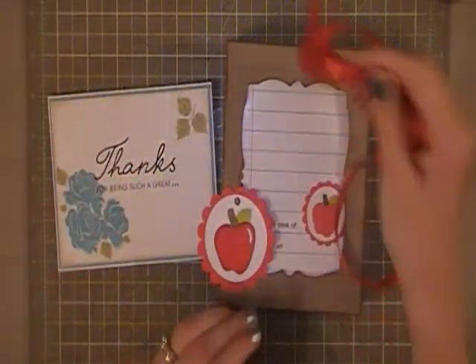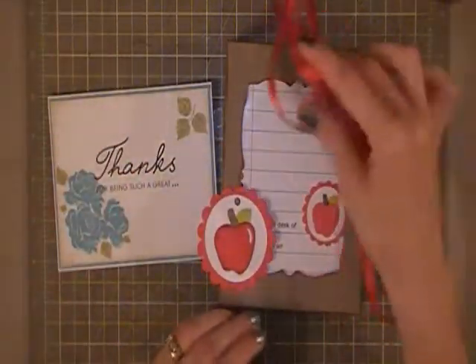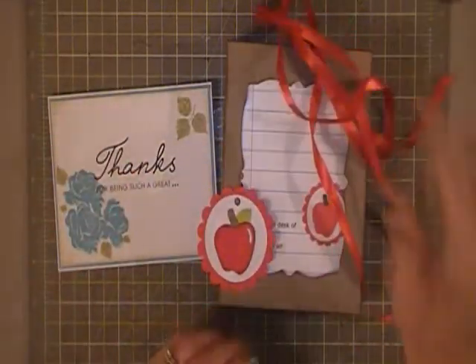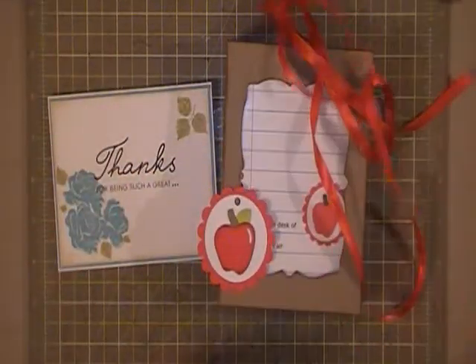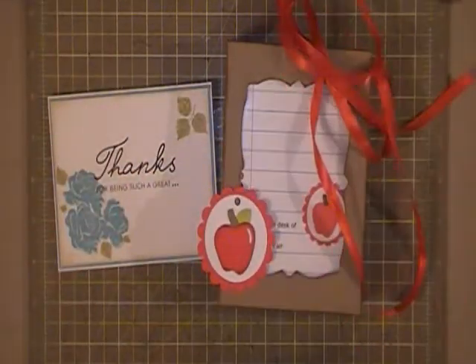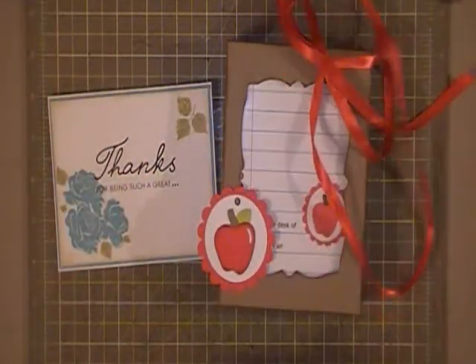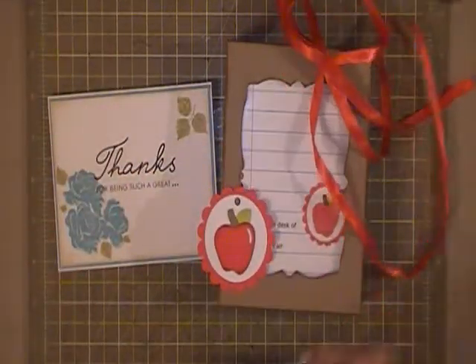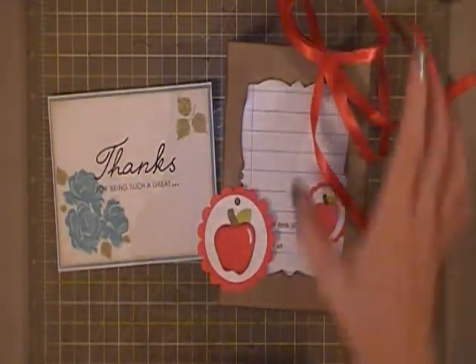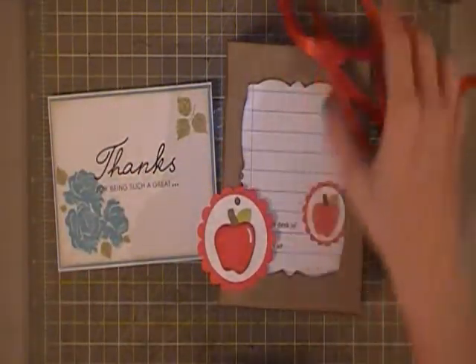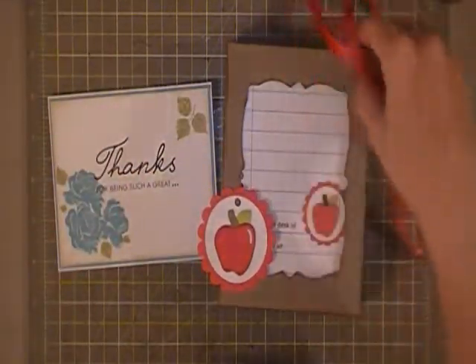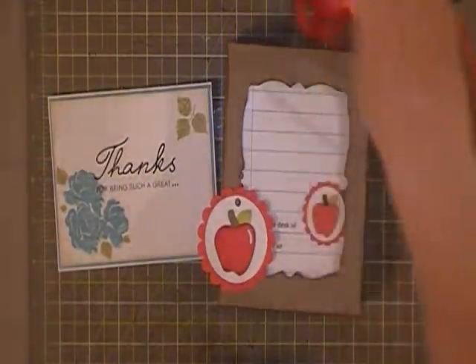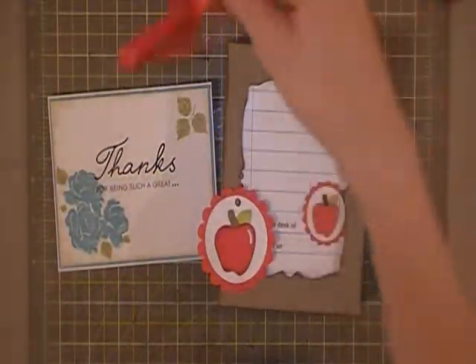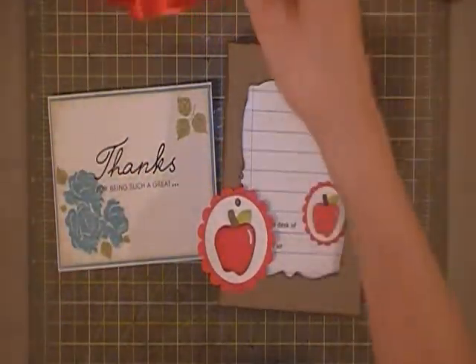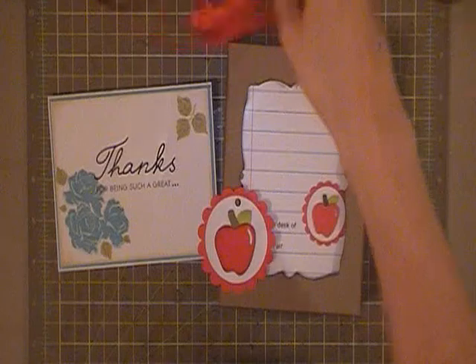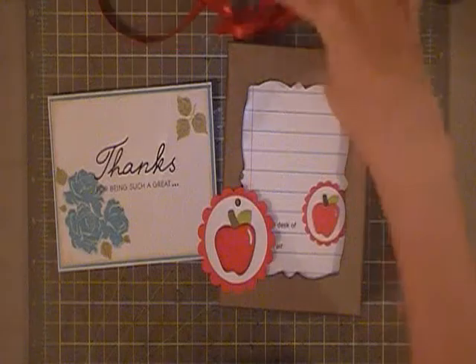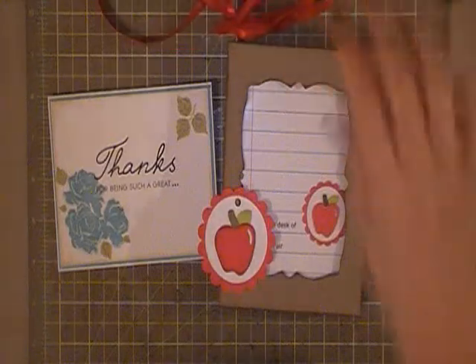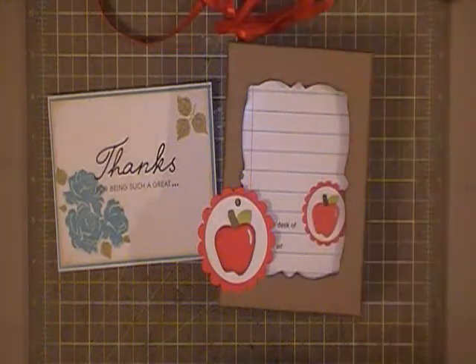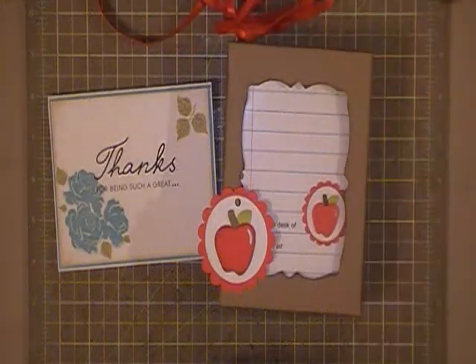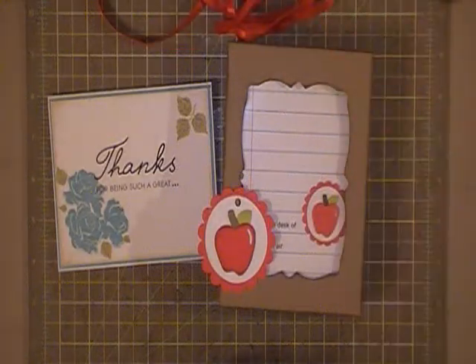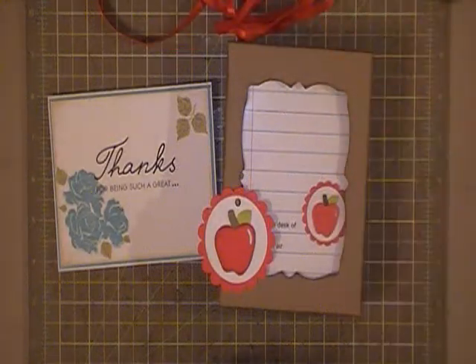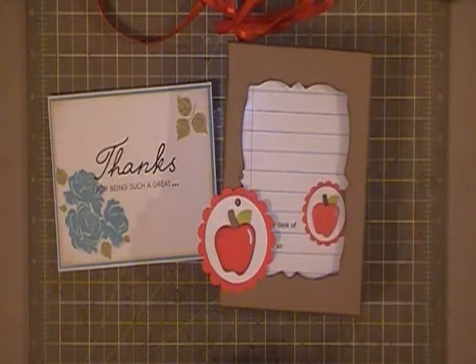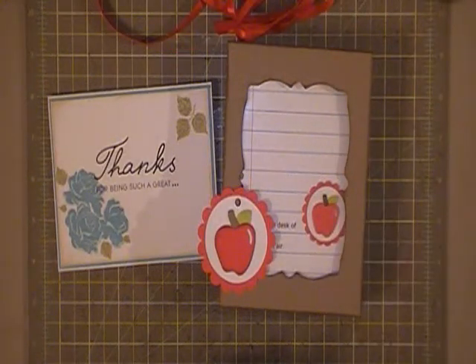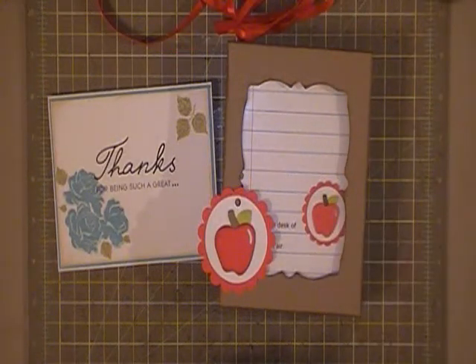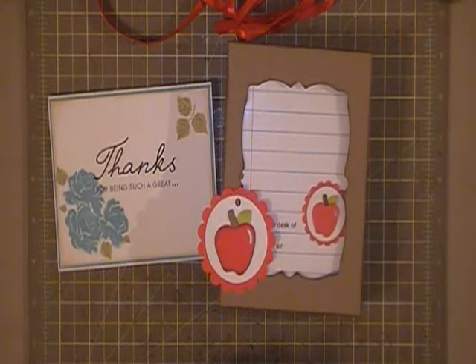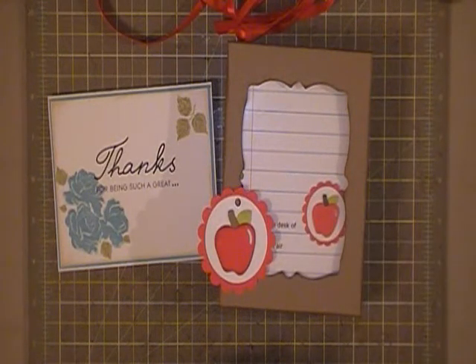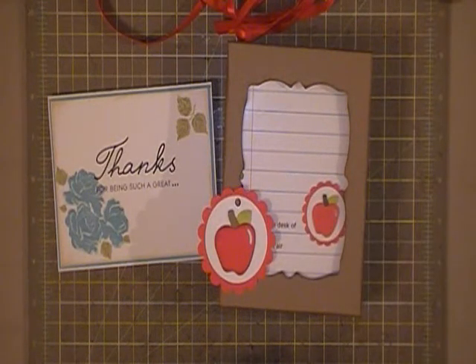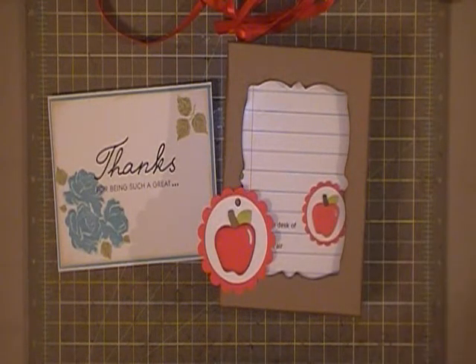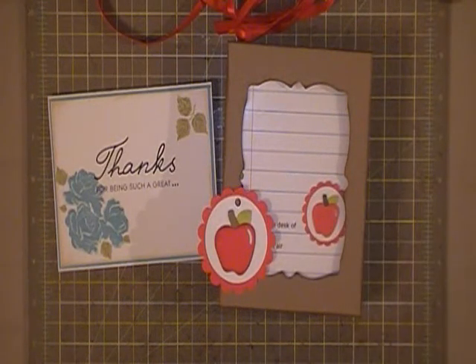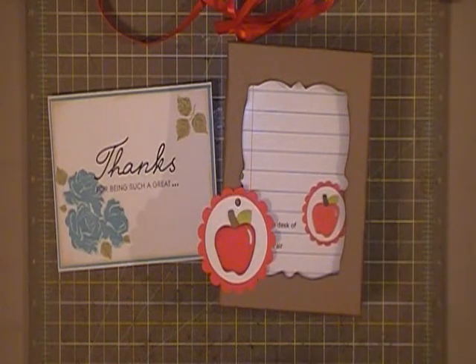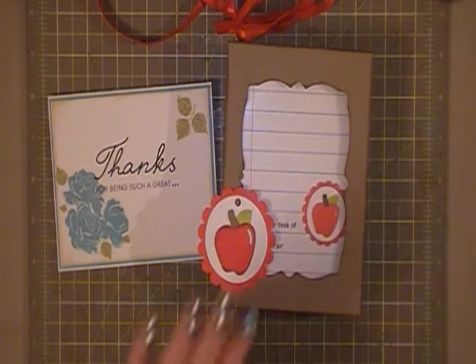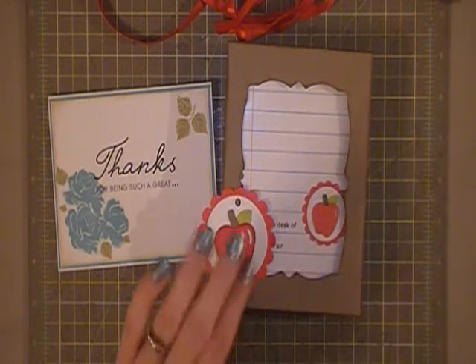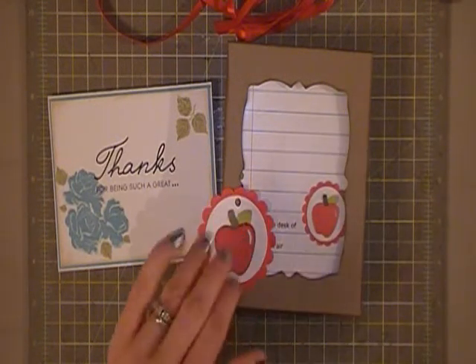So that is my card and my gift set for my son's teachers. I hope everyone's having a great night. Thanks for watching. Bye!